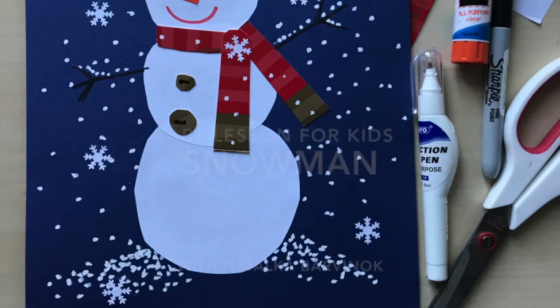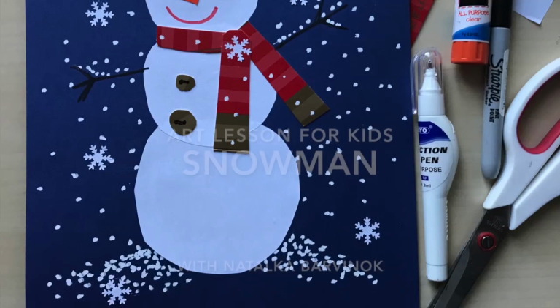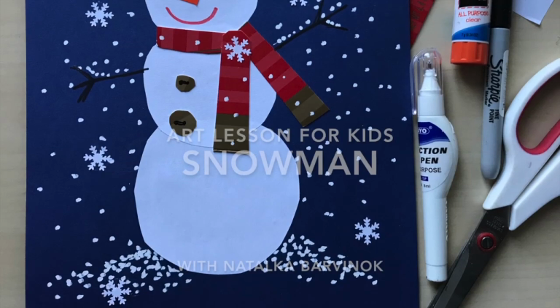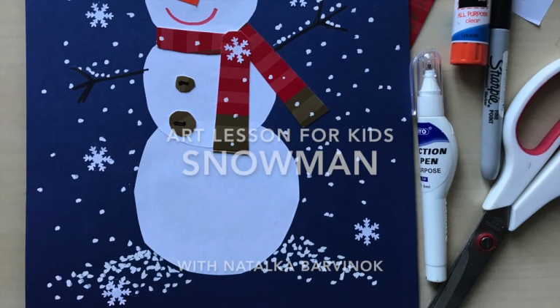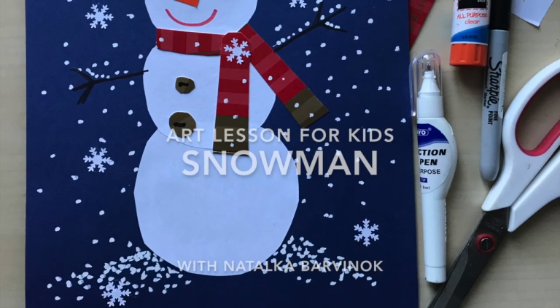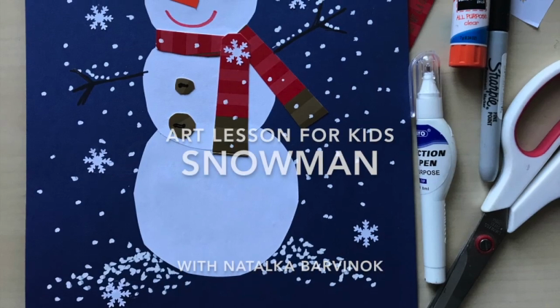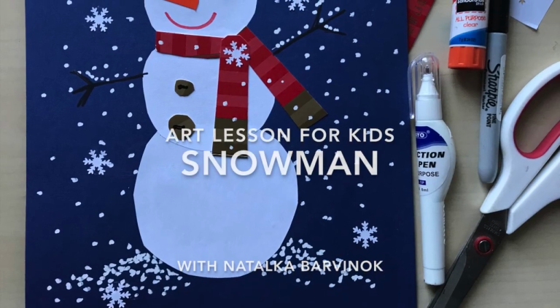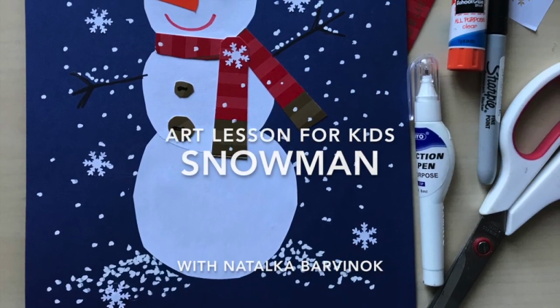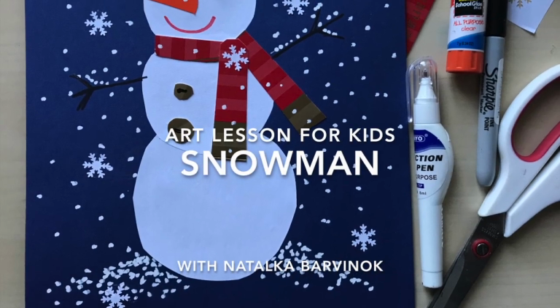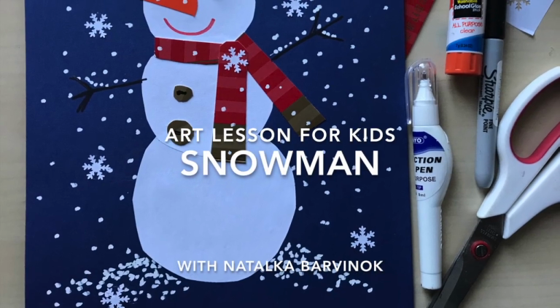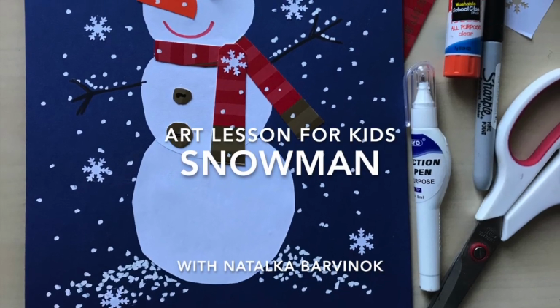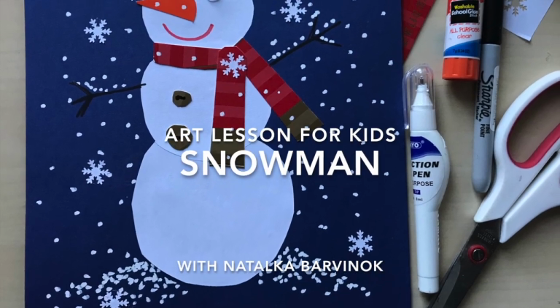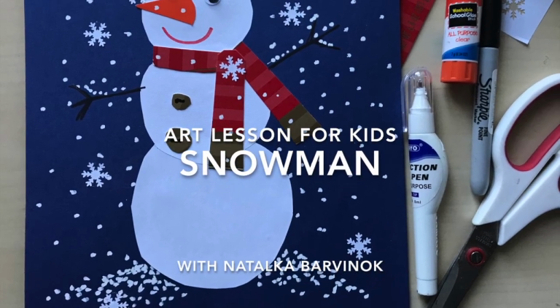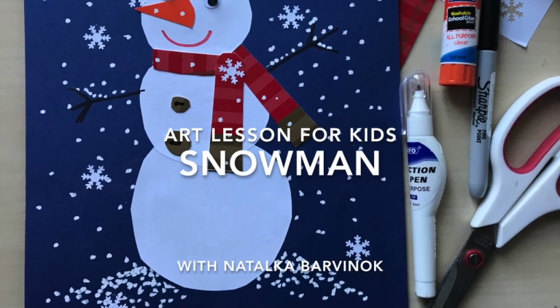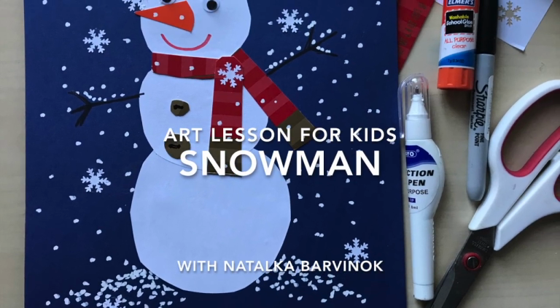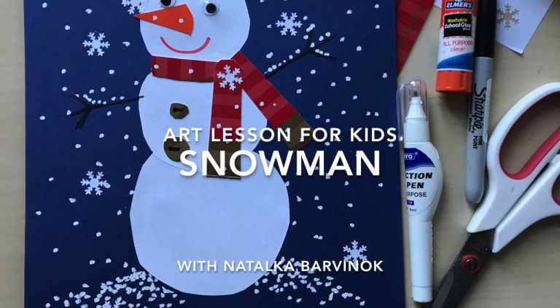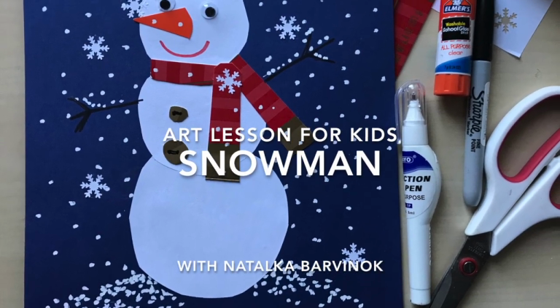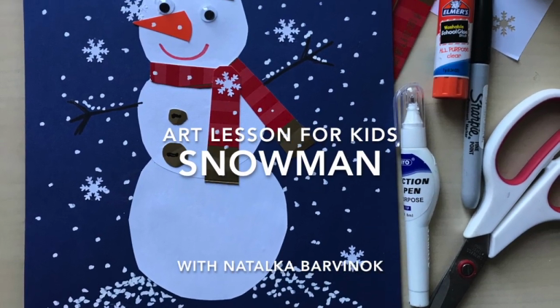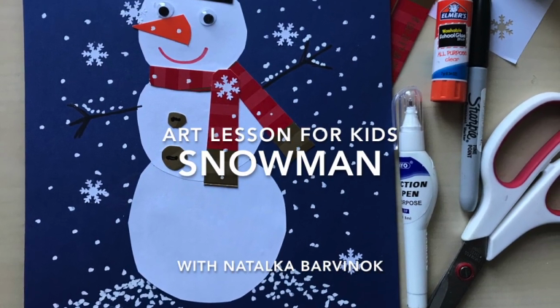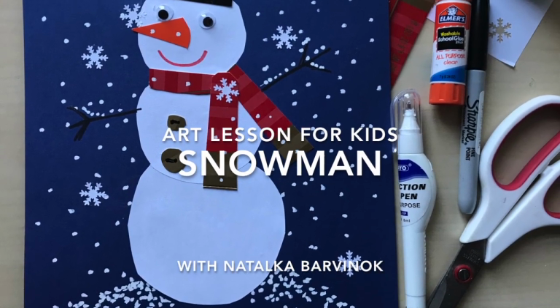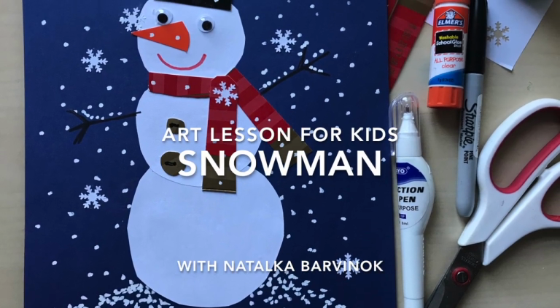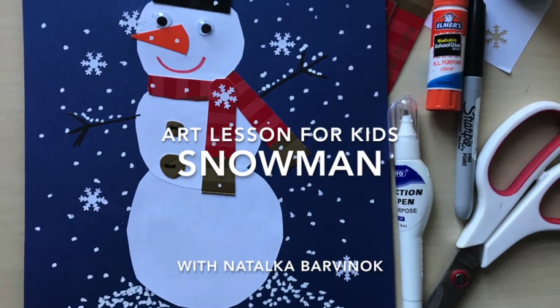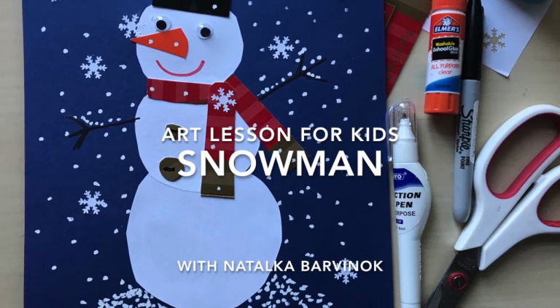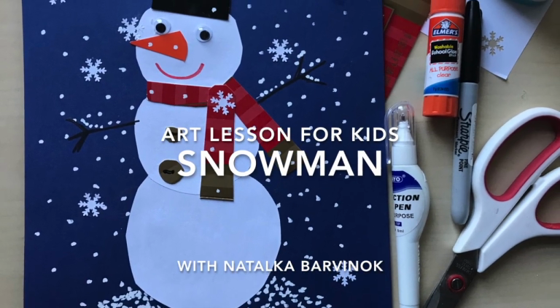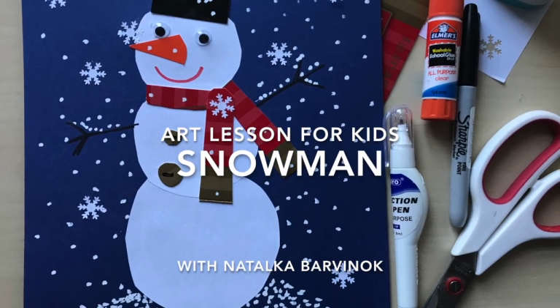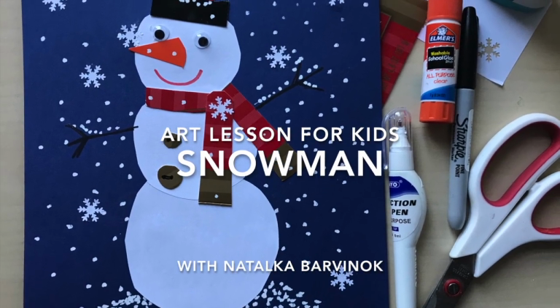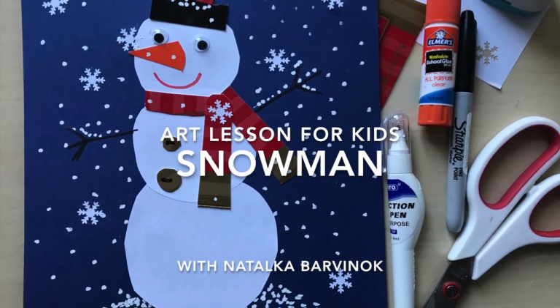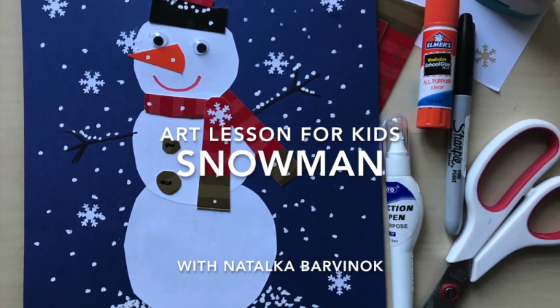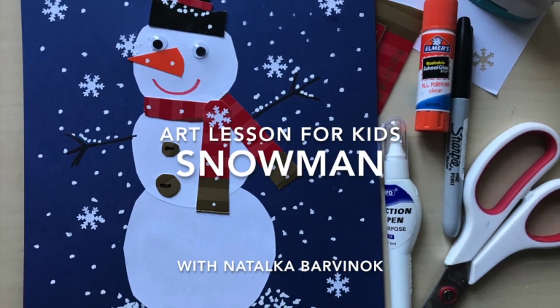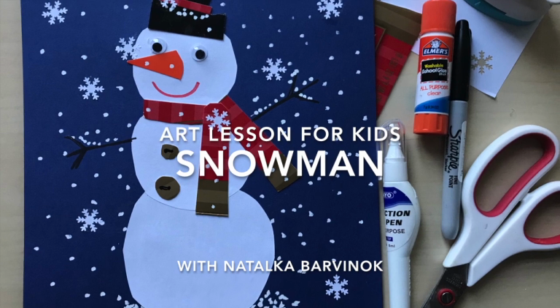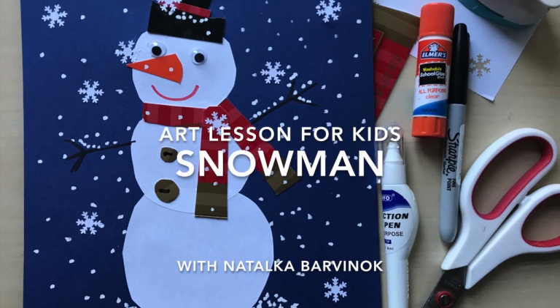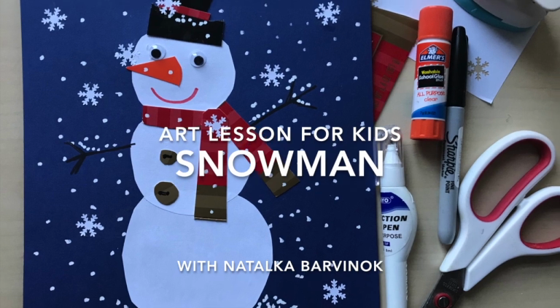Hello guys! Today I will show you how to create a snowman.